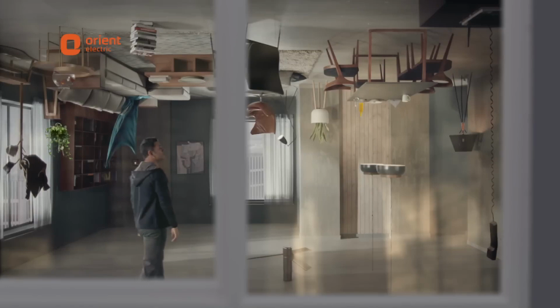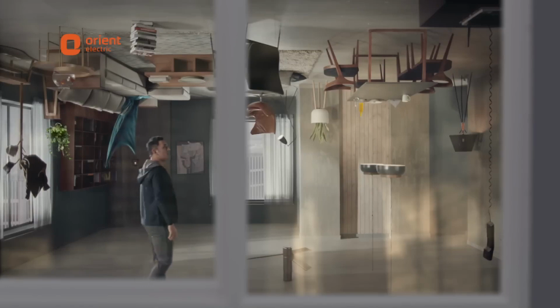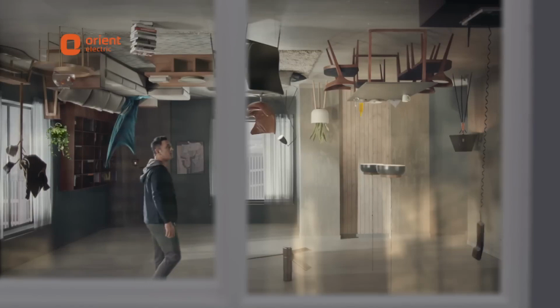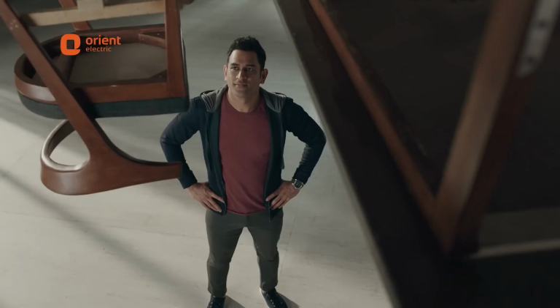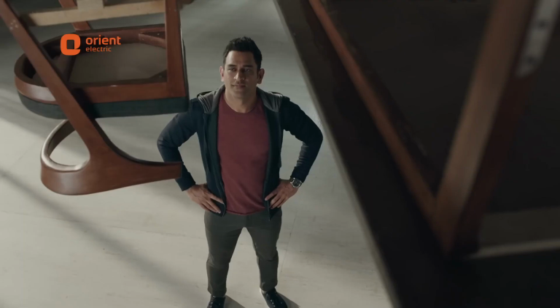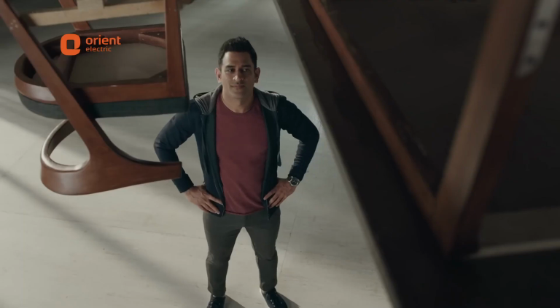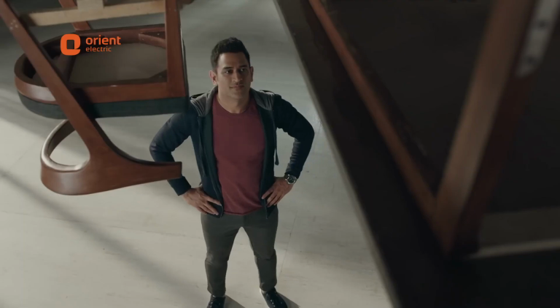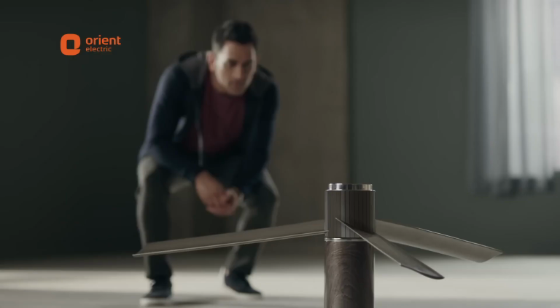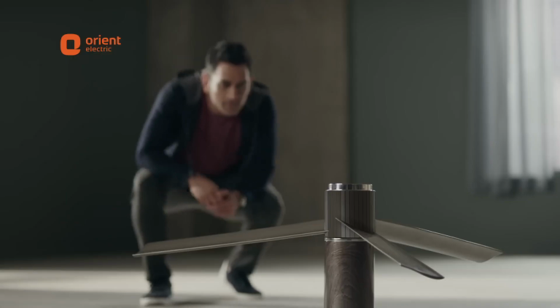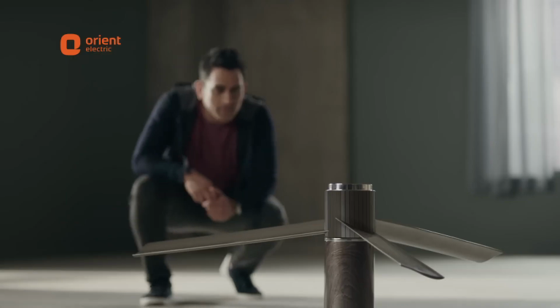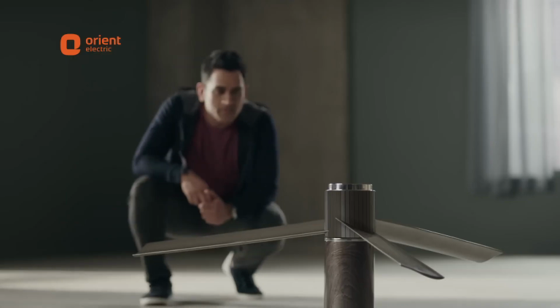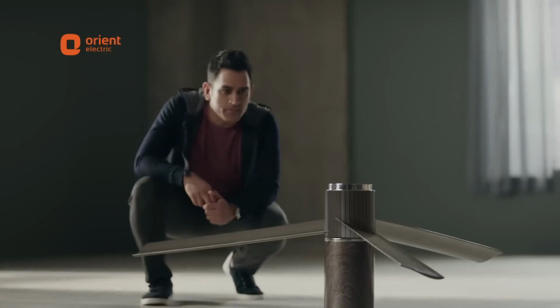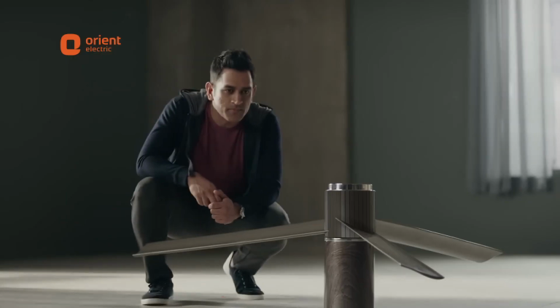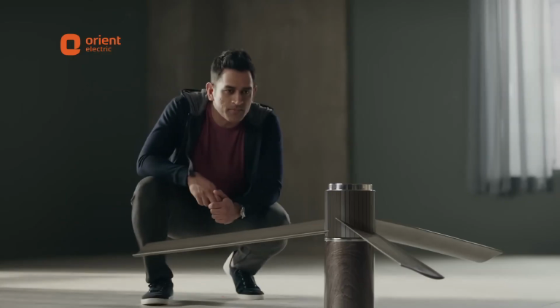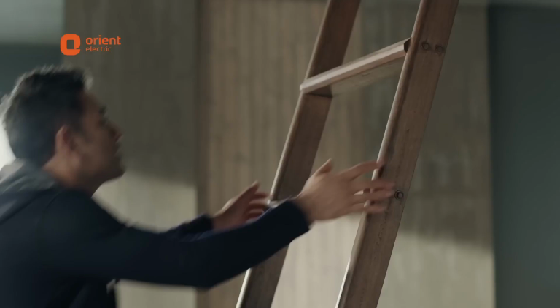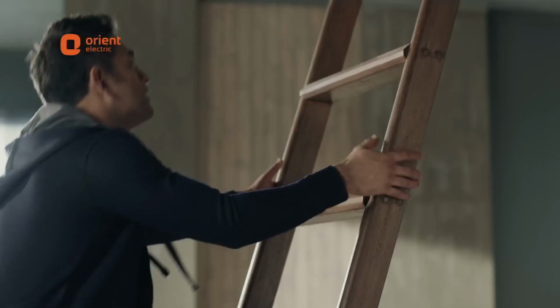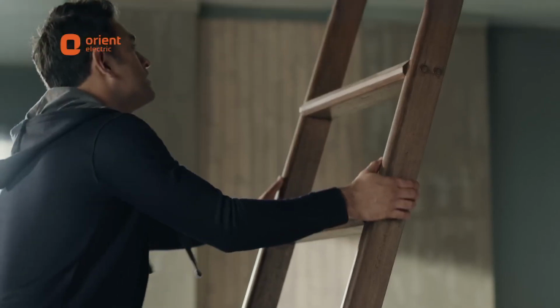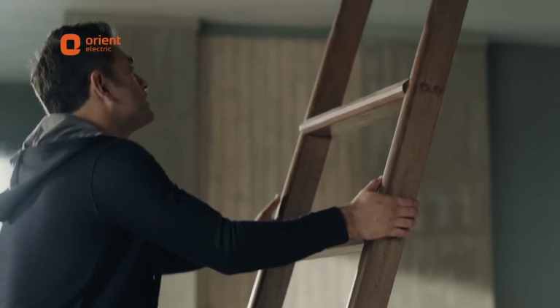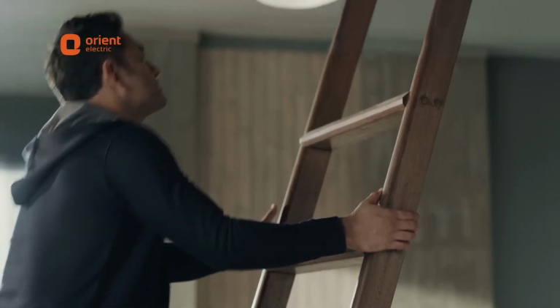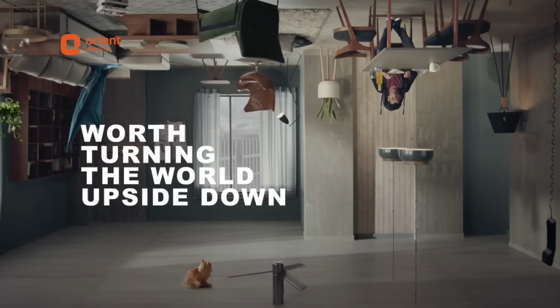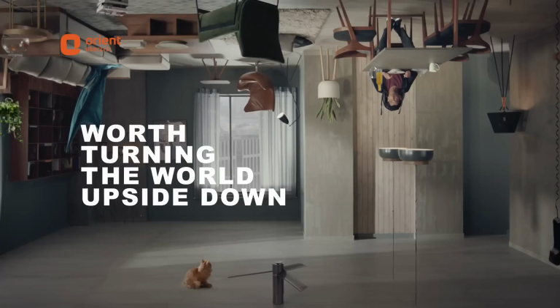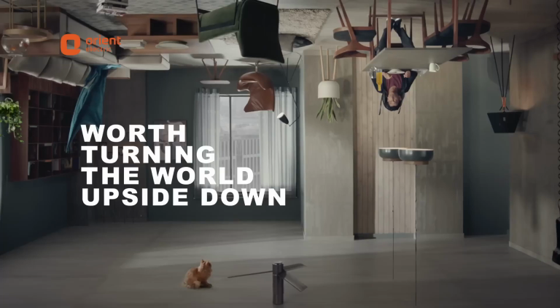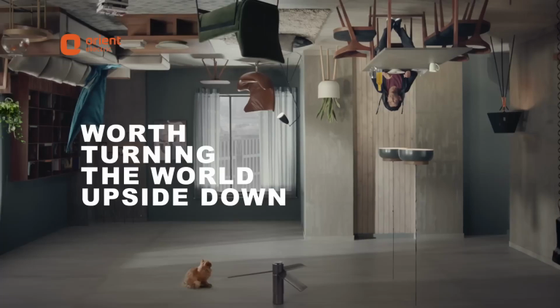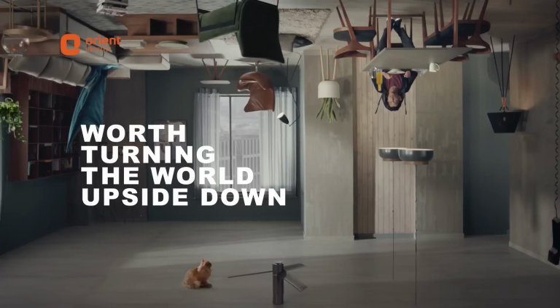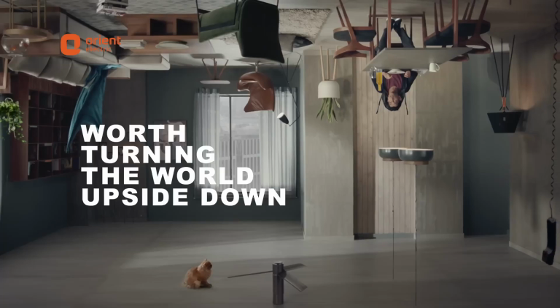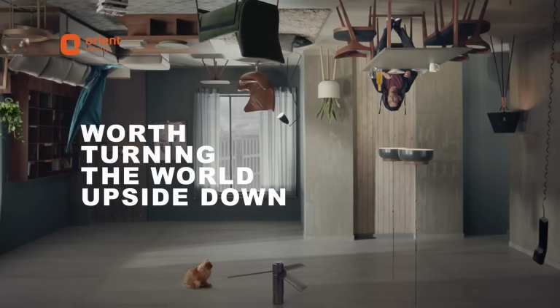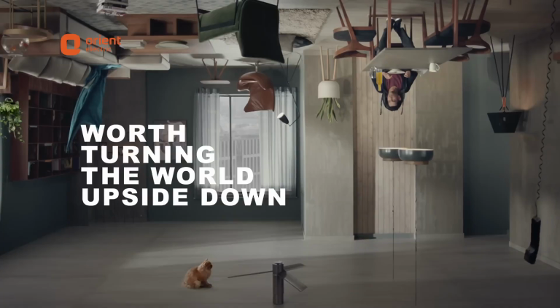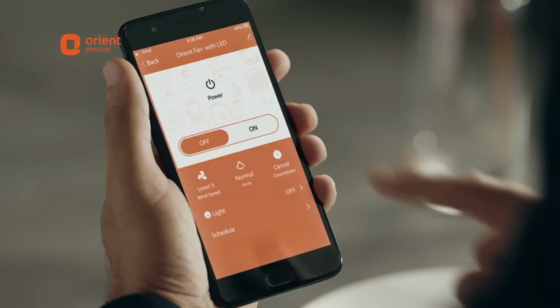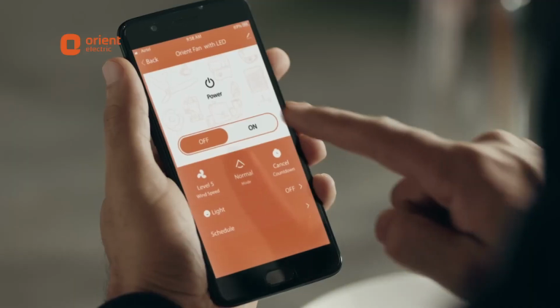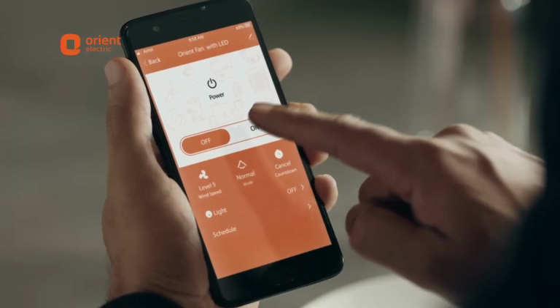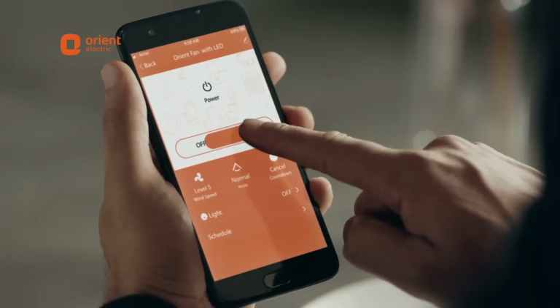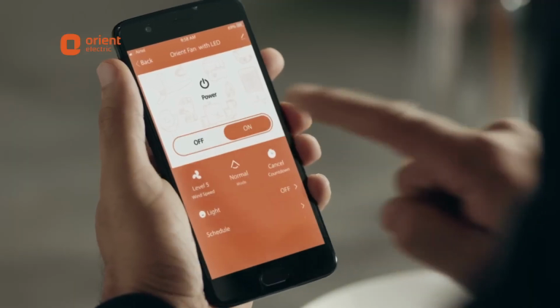The amazing Orient Aero Slim — worth turning the world upside down.